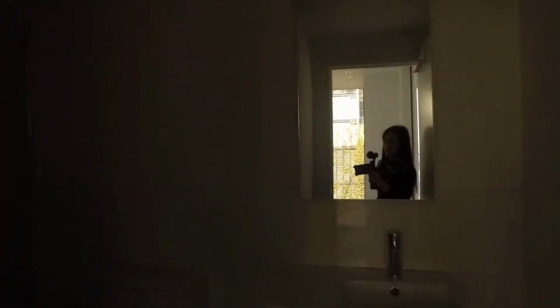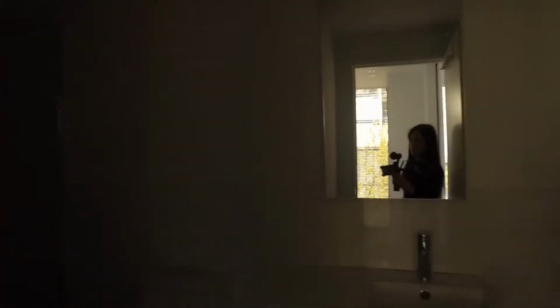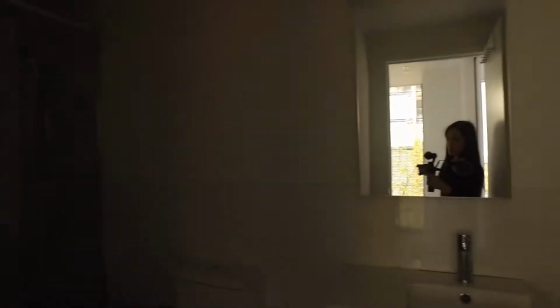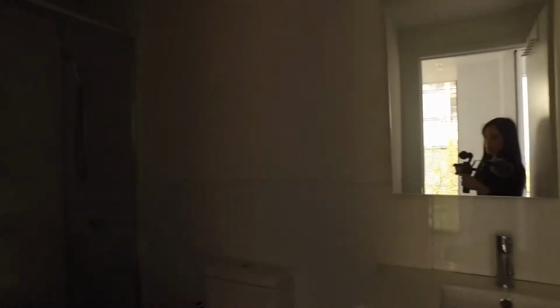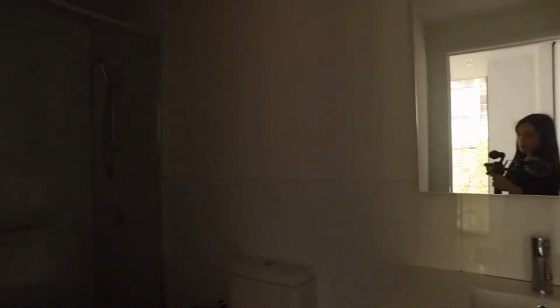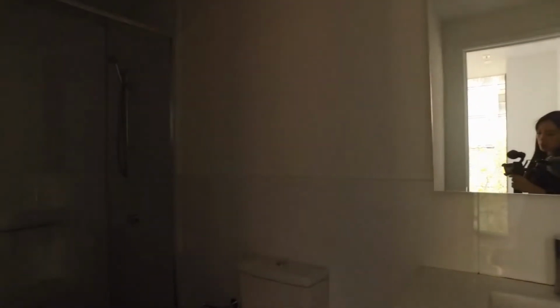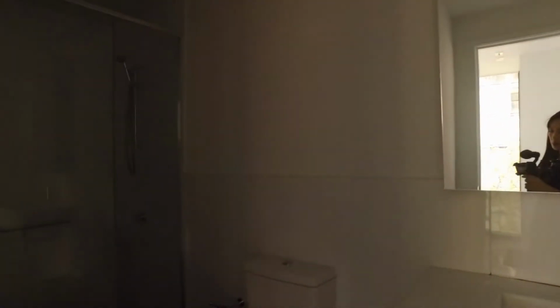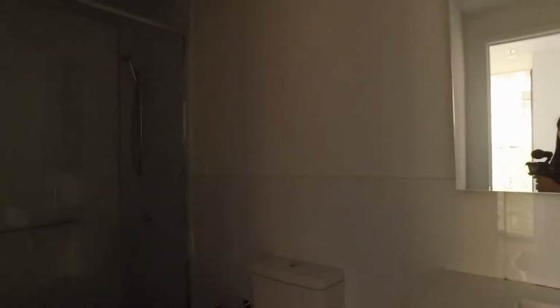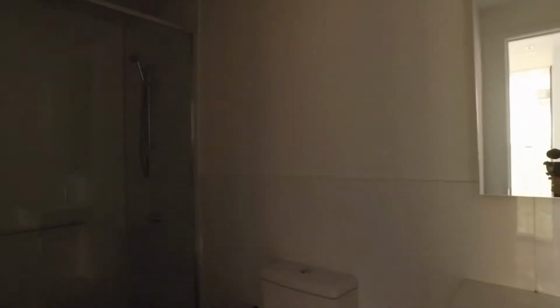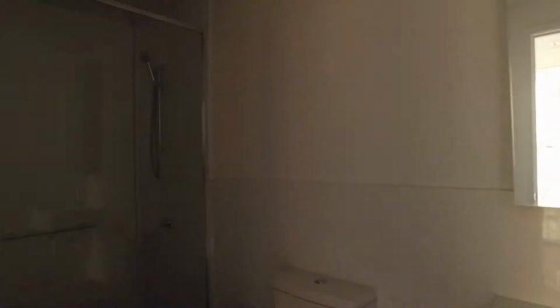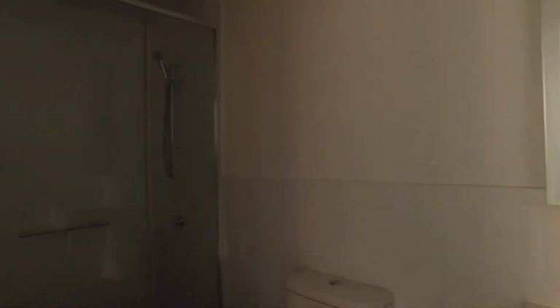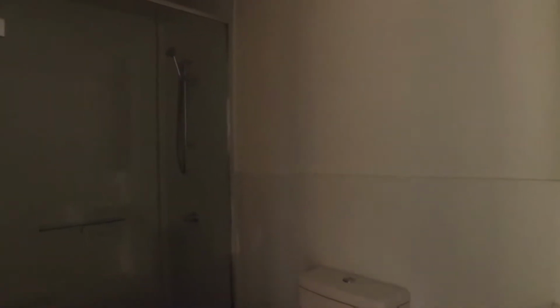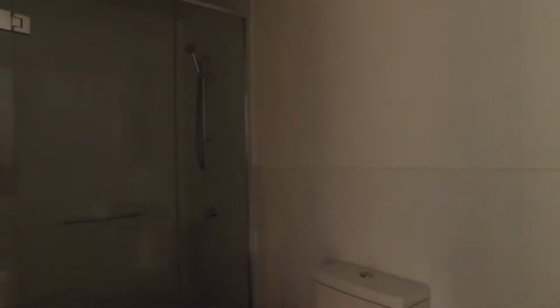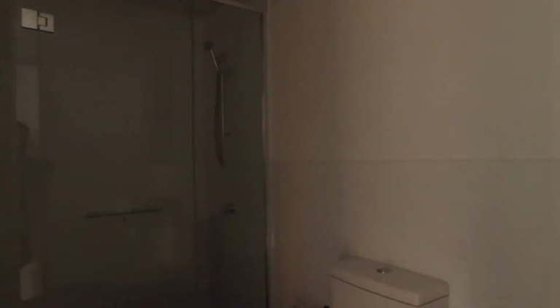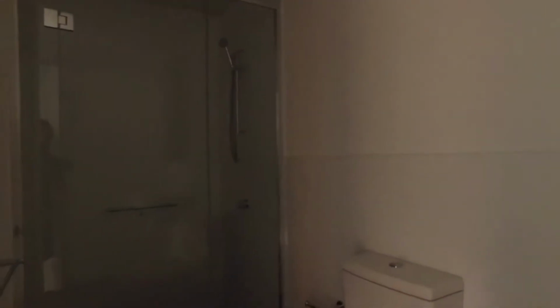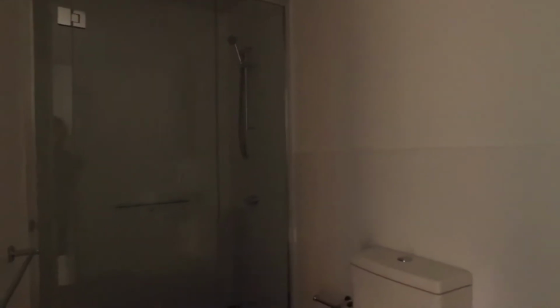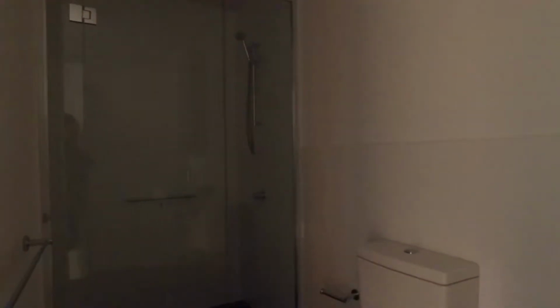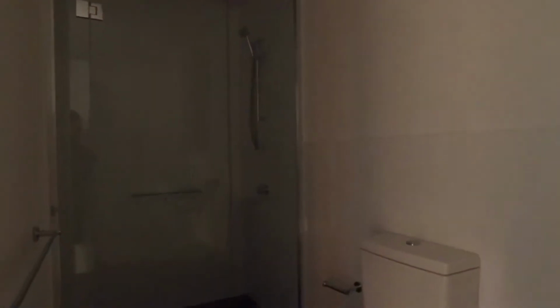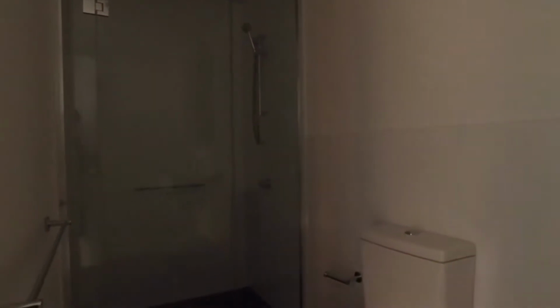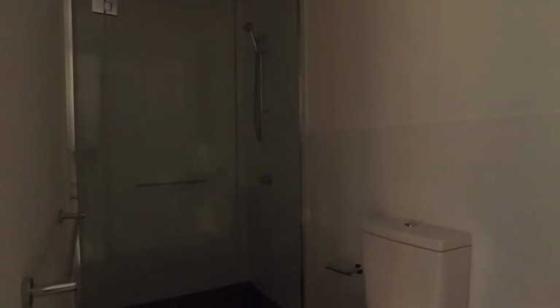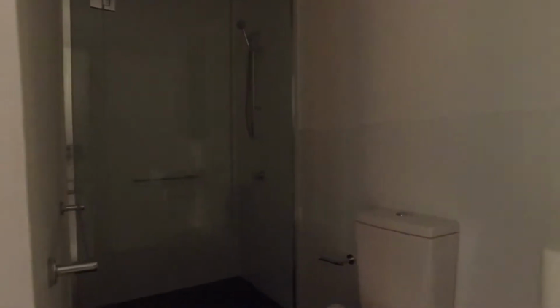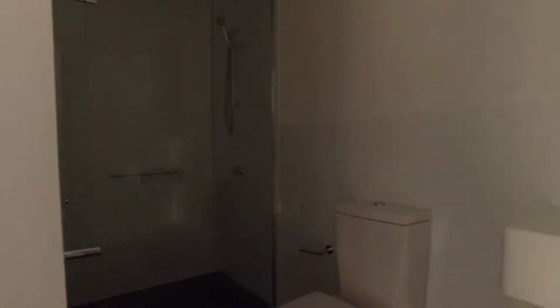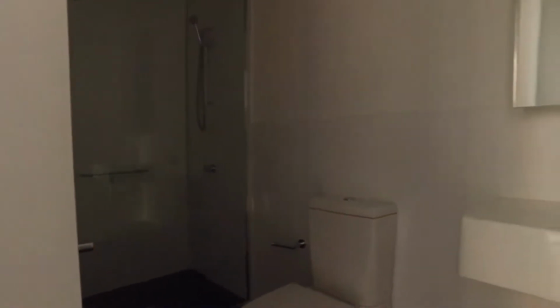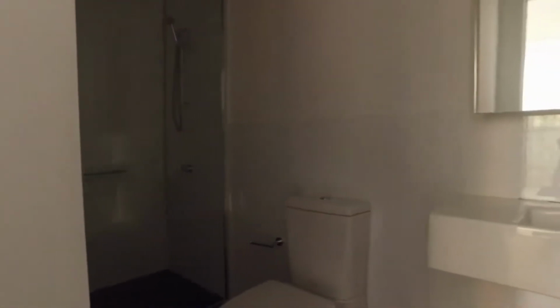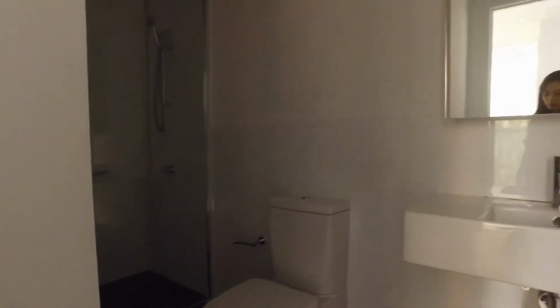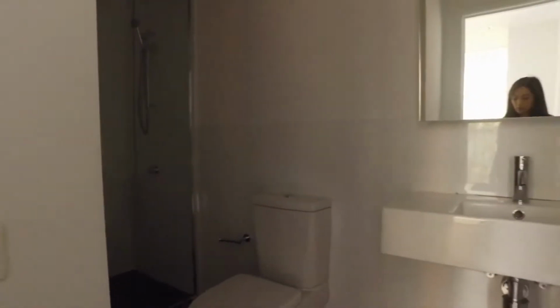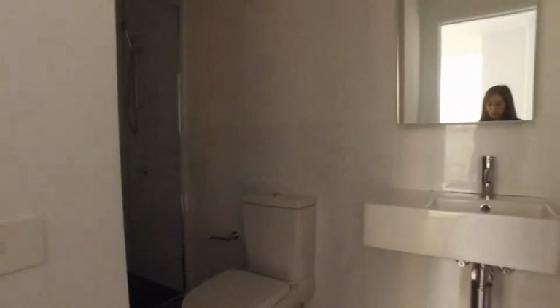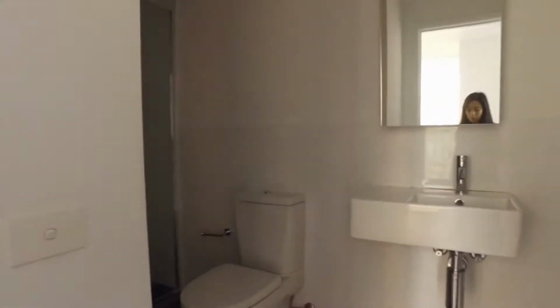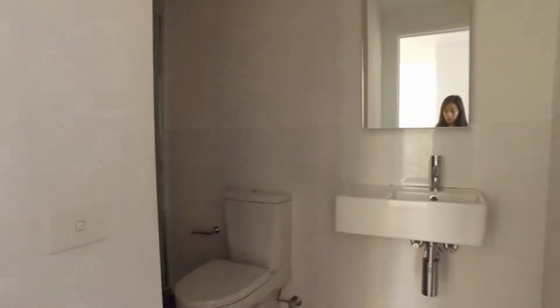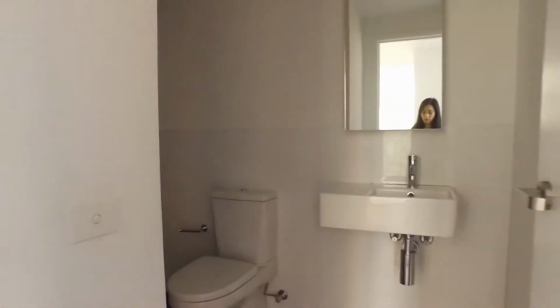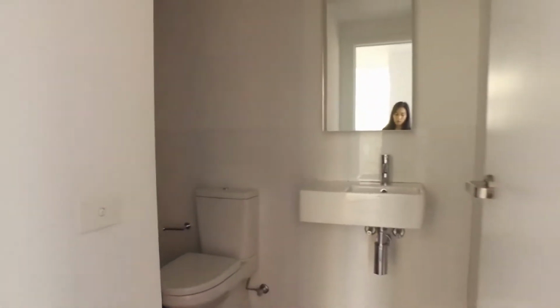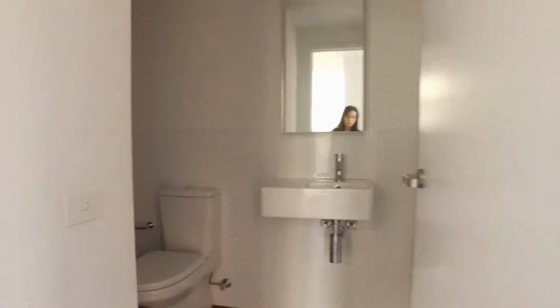As we enter through to the en suite, as you can see, plenty of room.